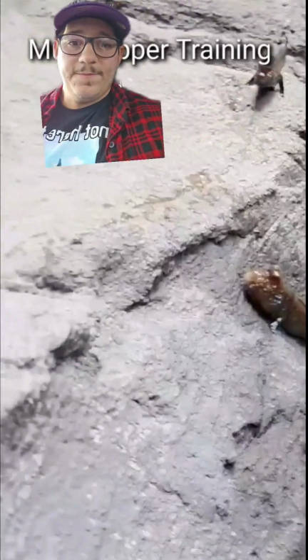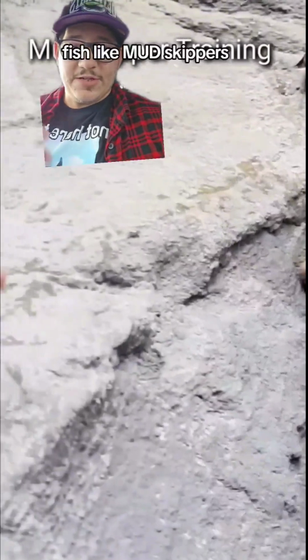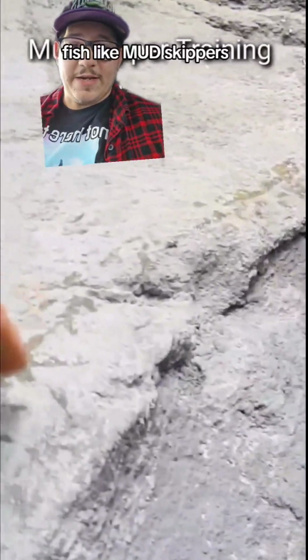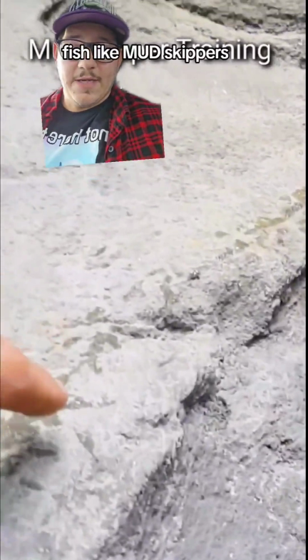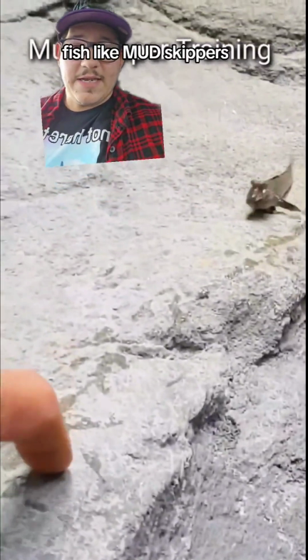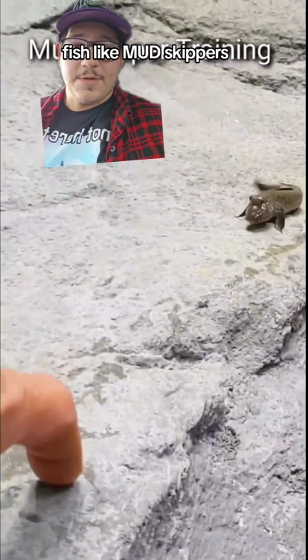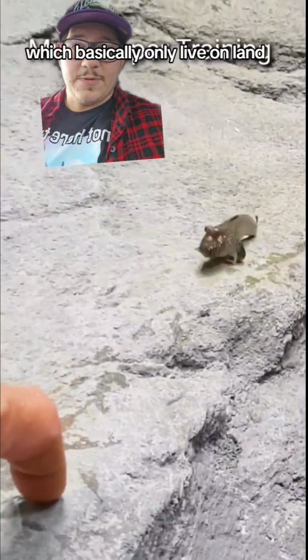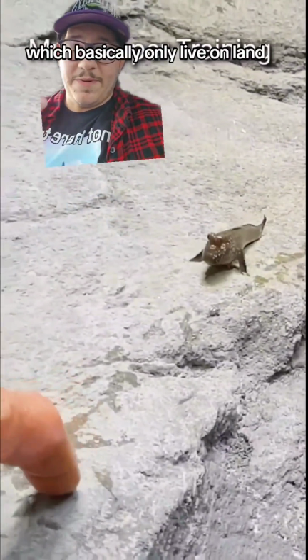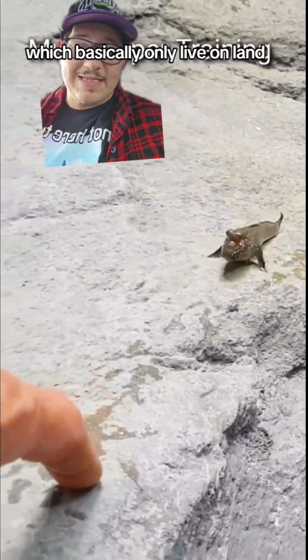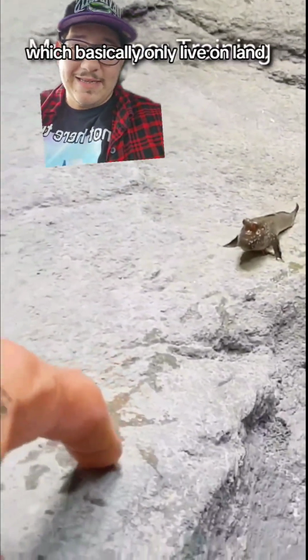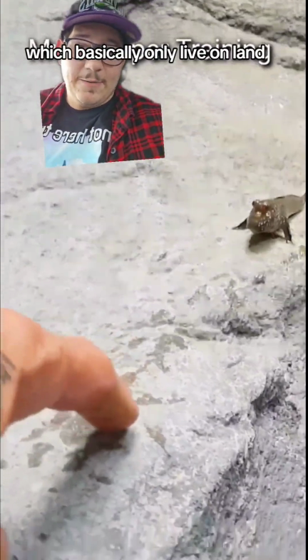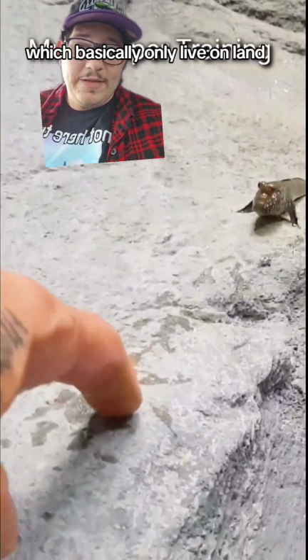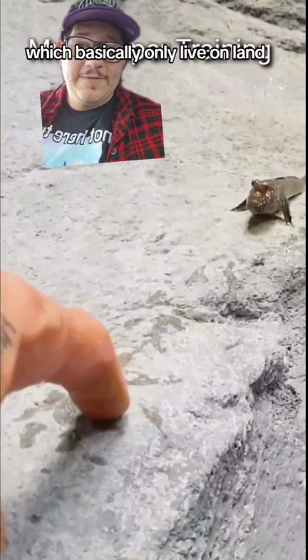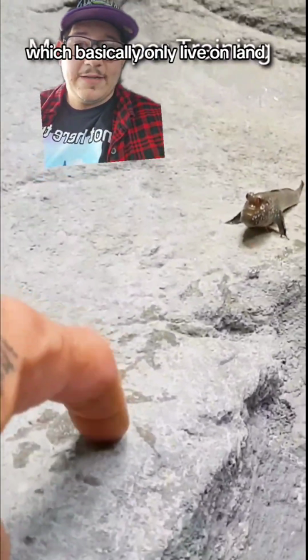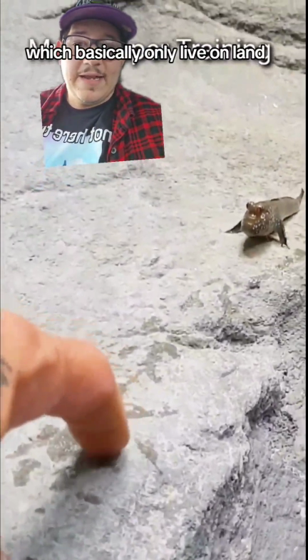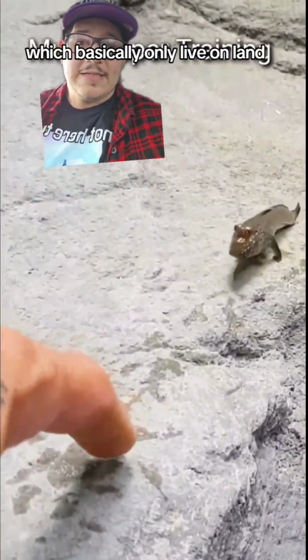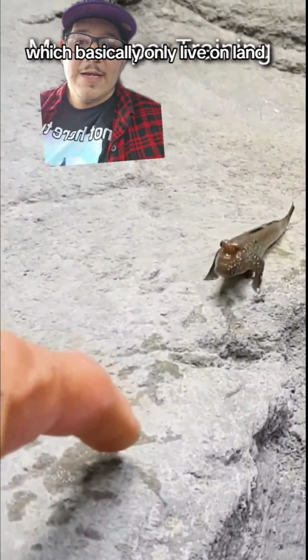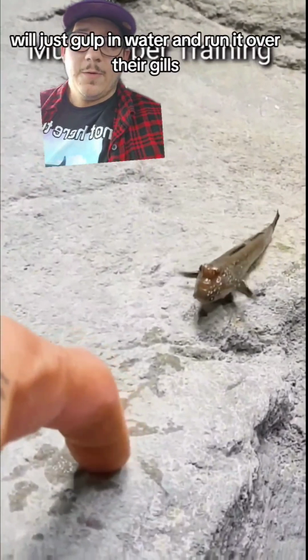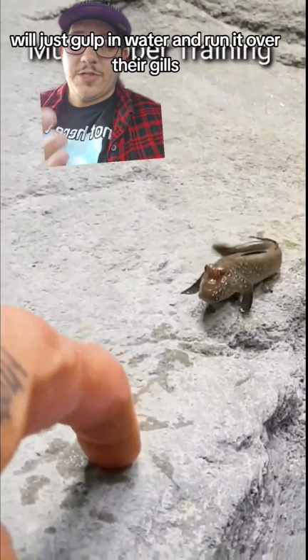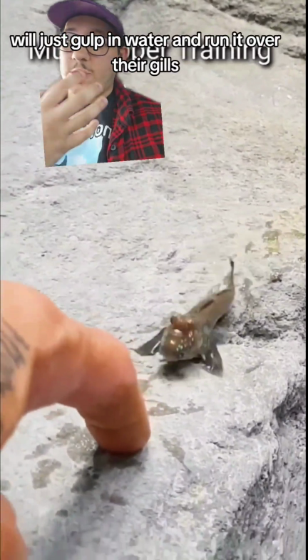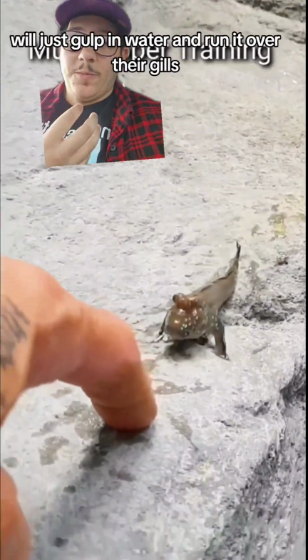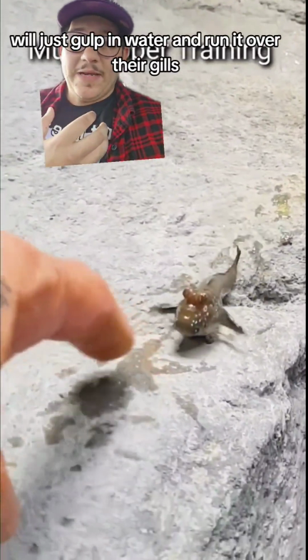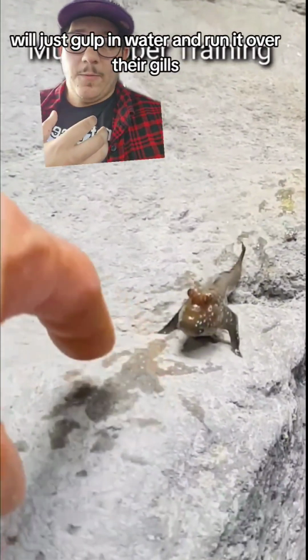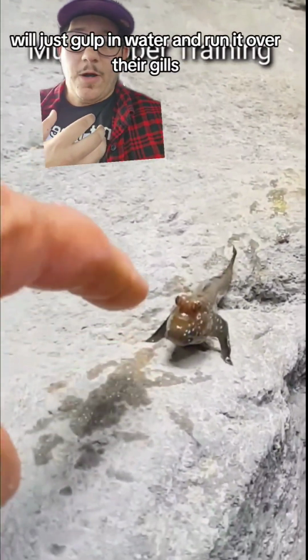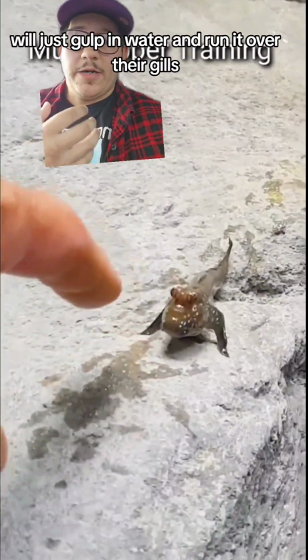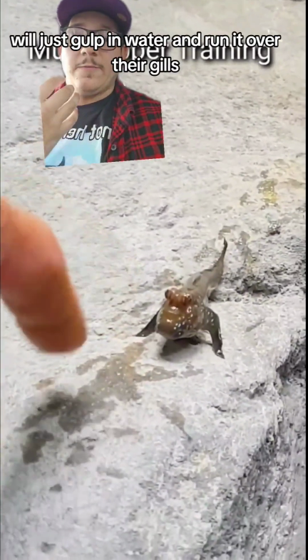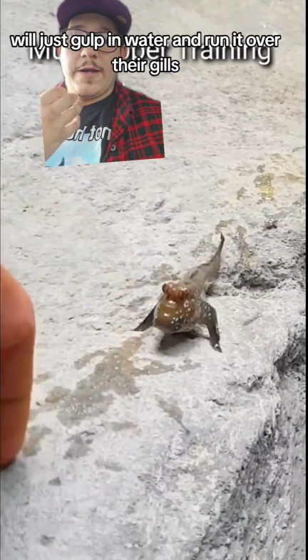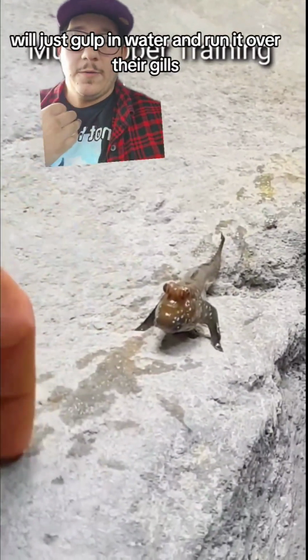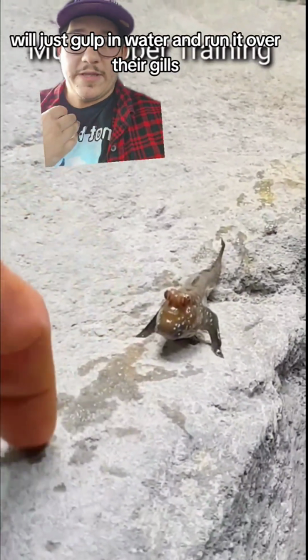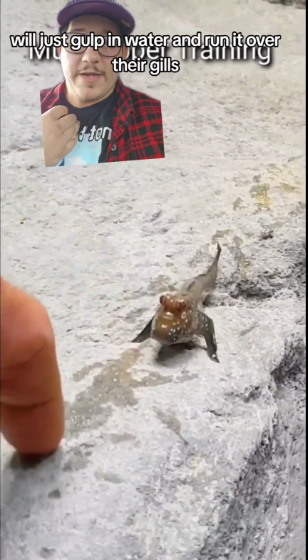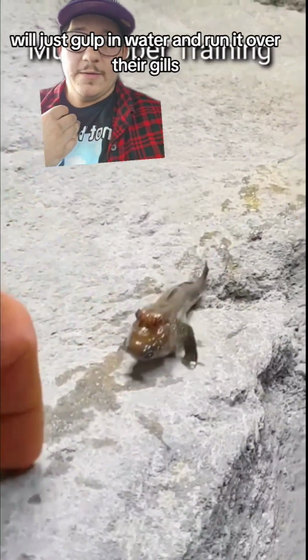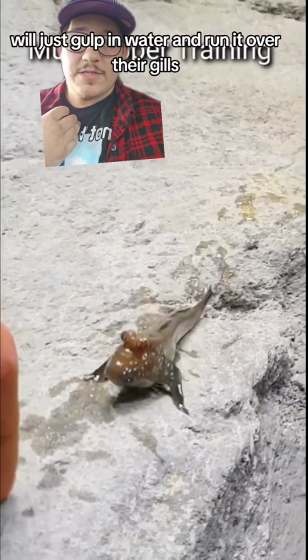Fish like mudskippers, which basically only live on land, will just gulp in water and run it over their gills.